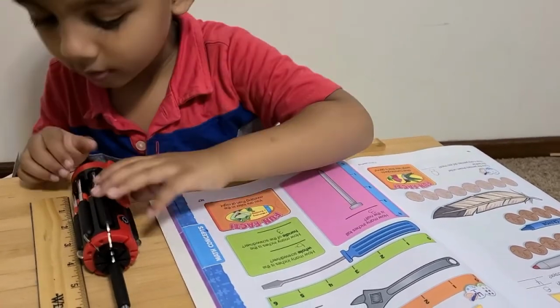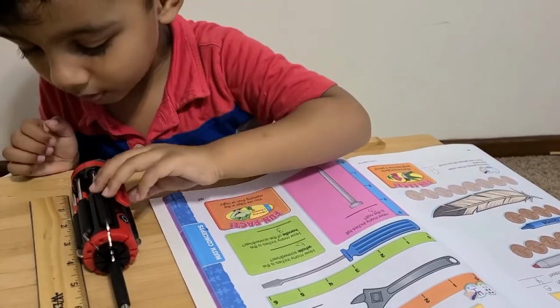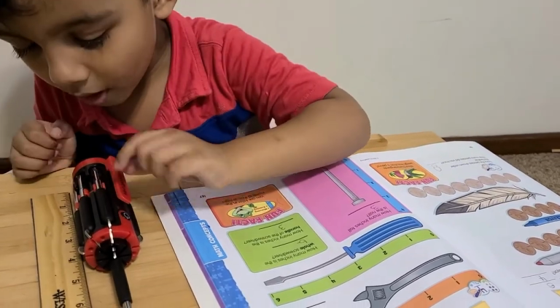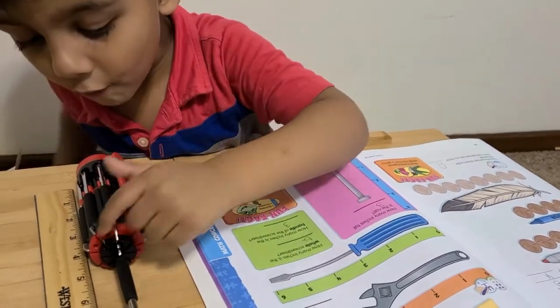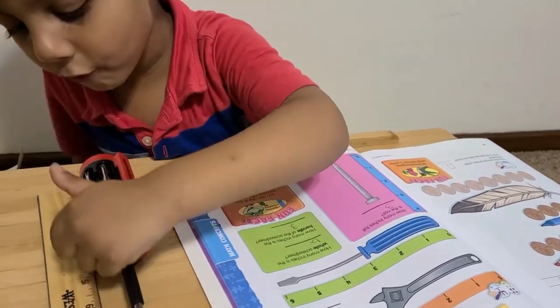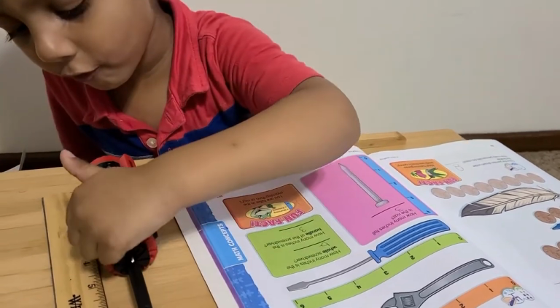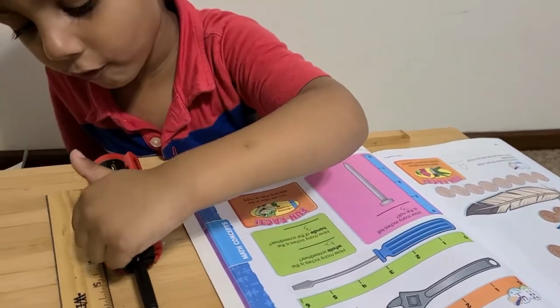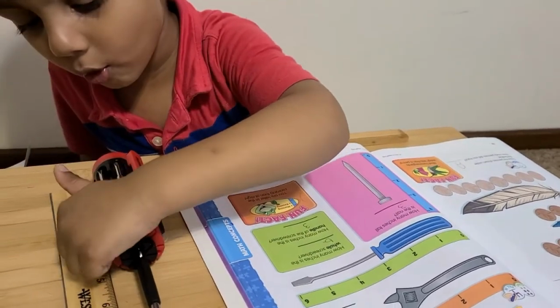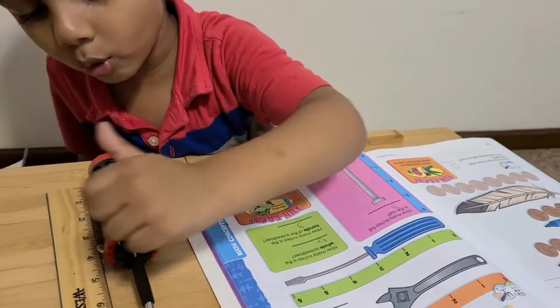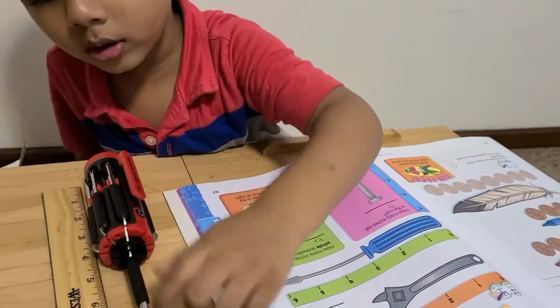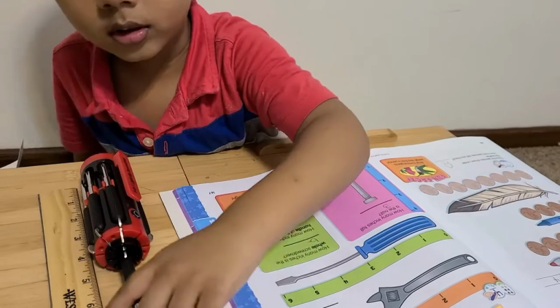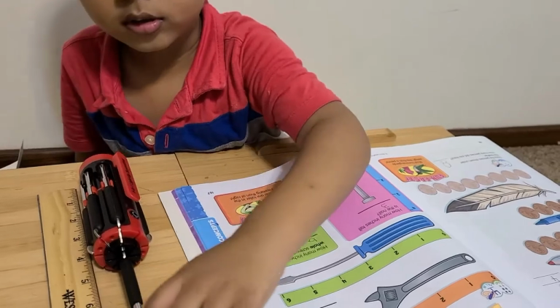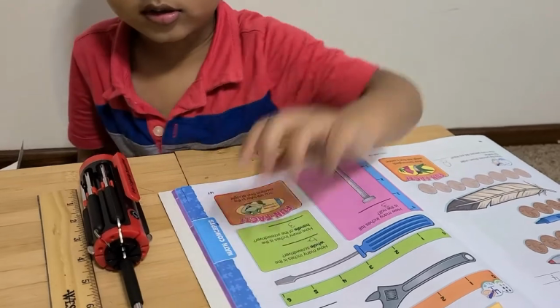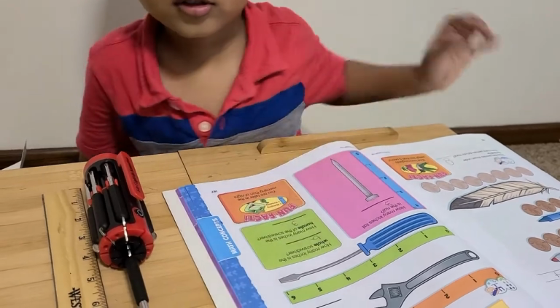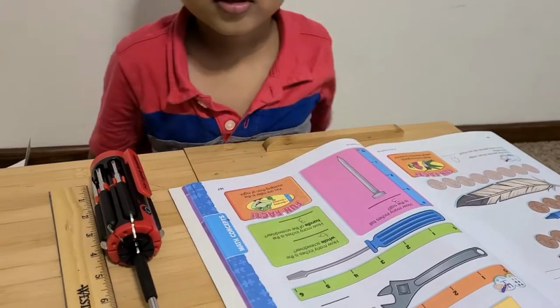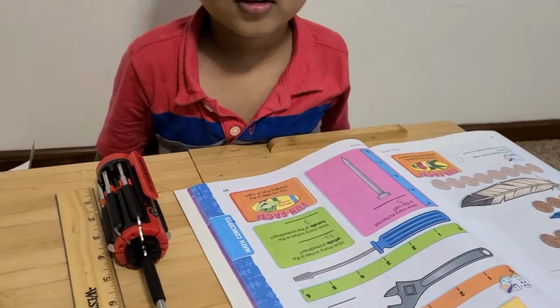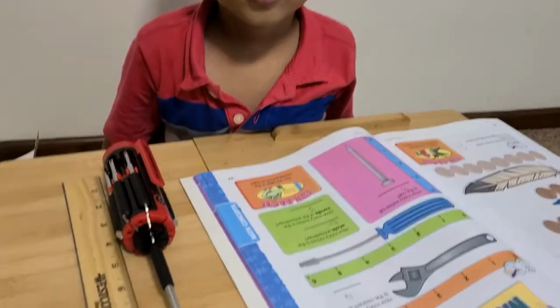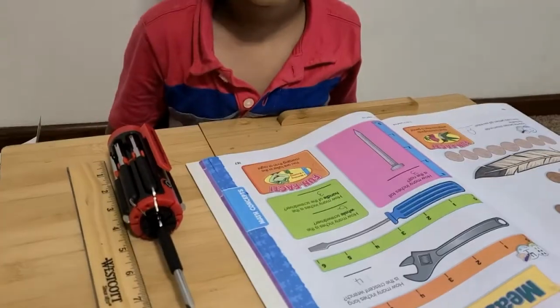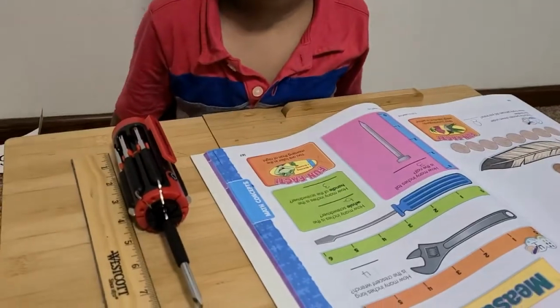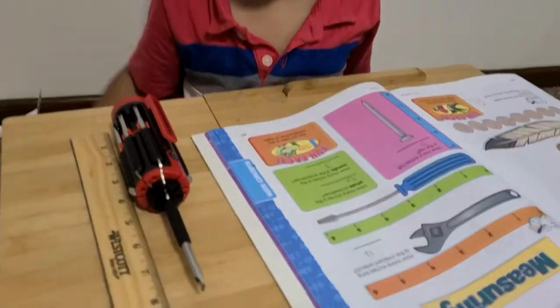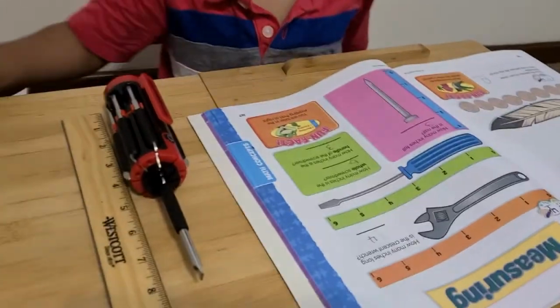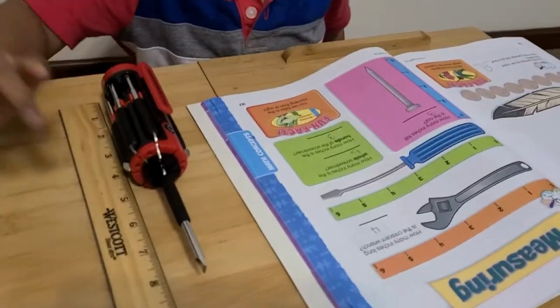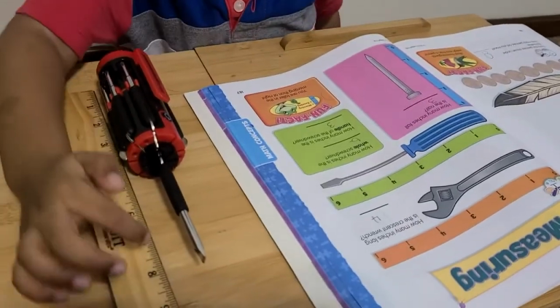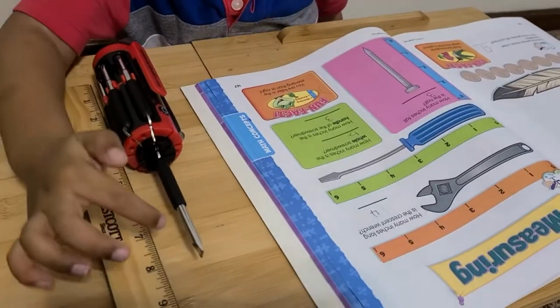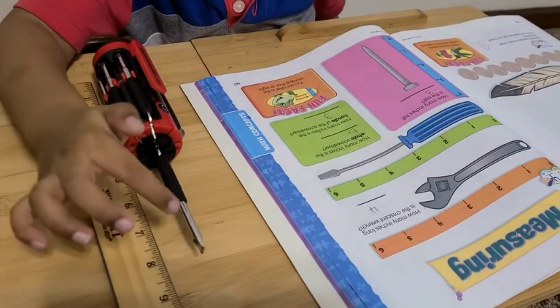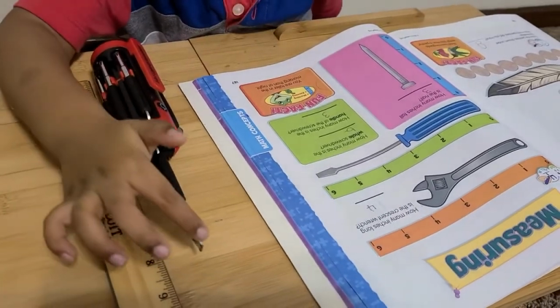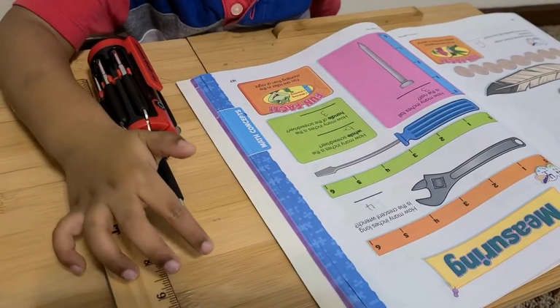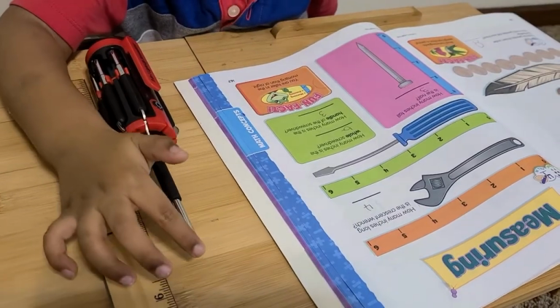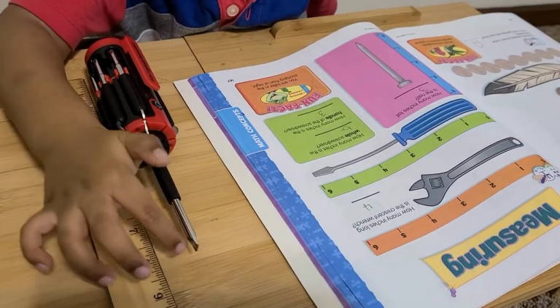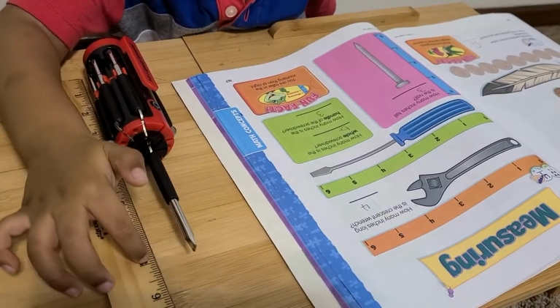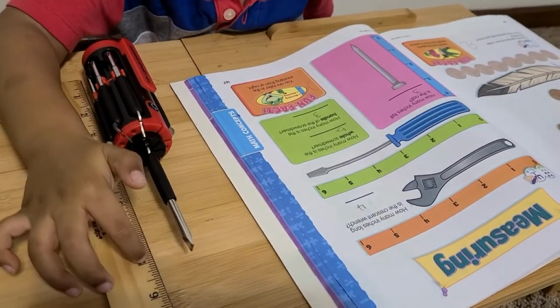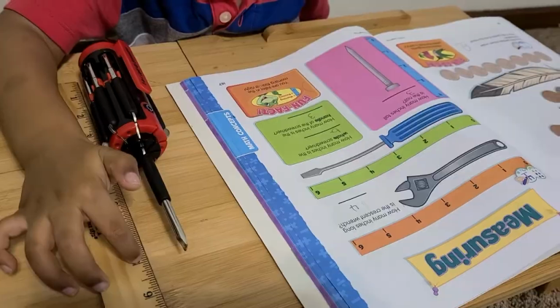Oh, Sean. How many inches is the whole screwdriver? Eight. Eight.